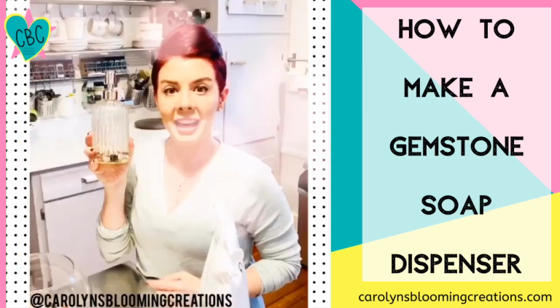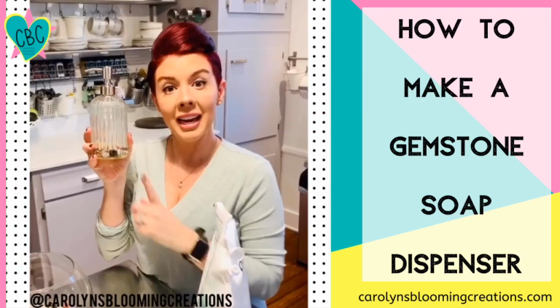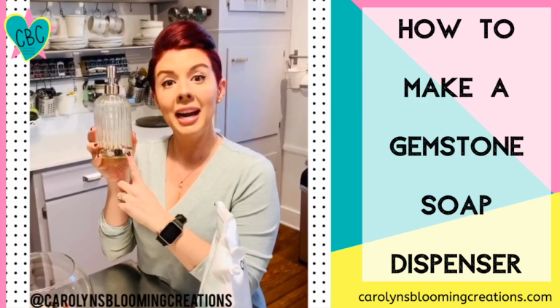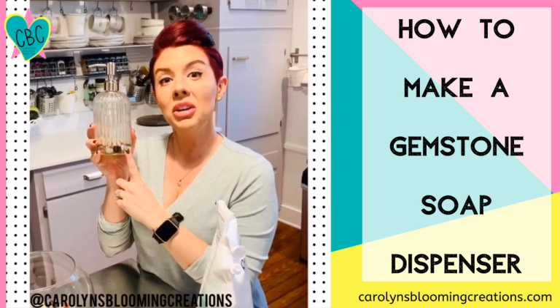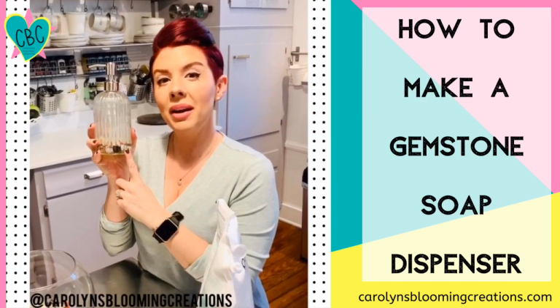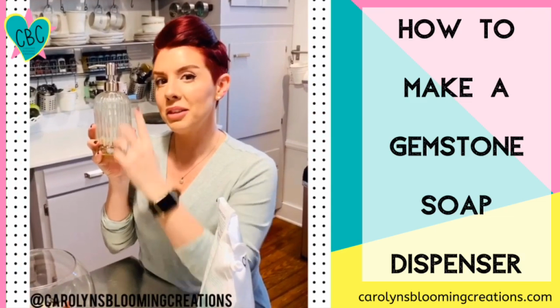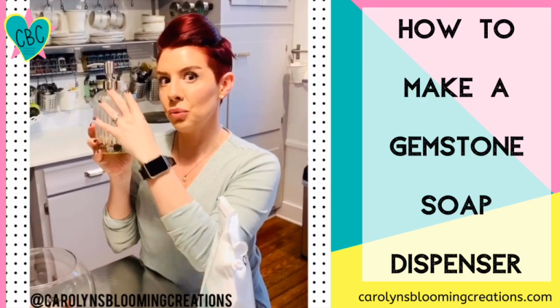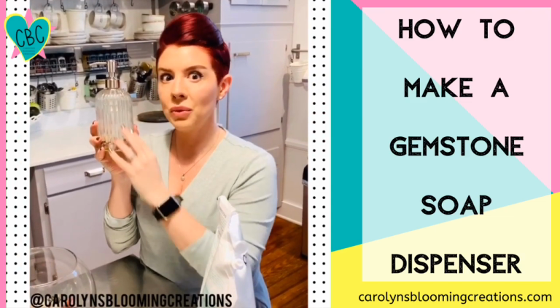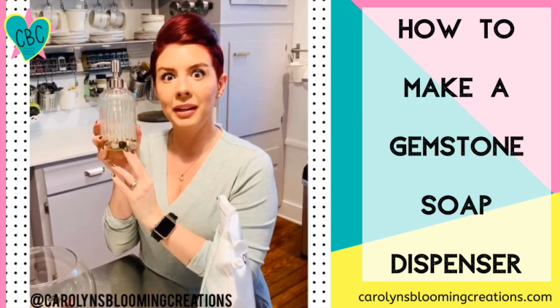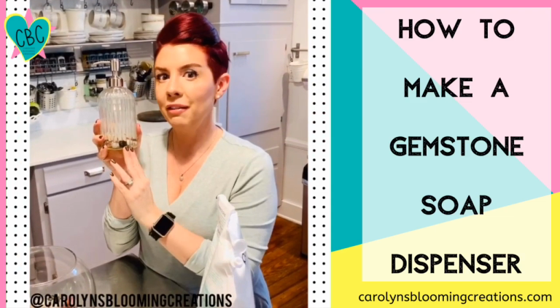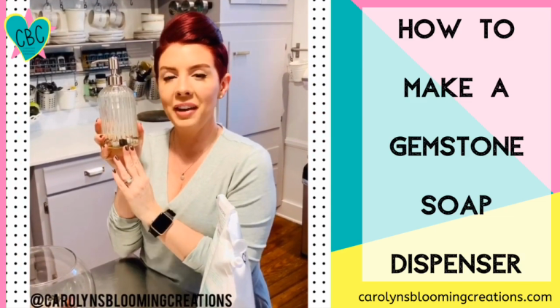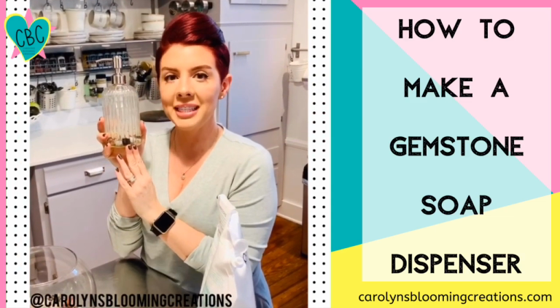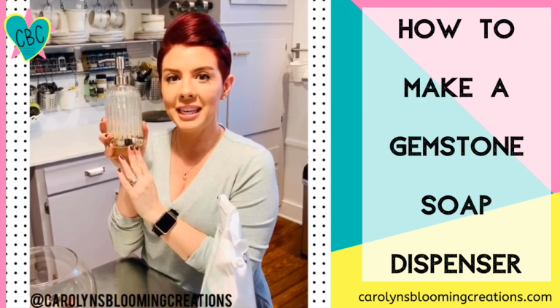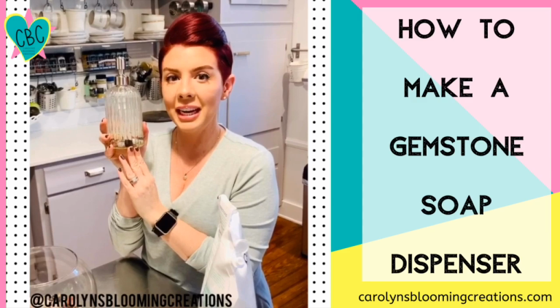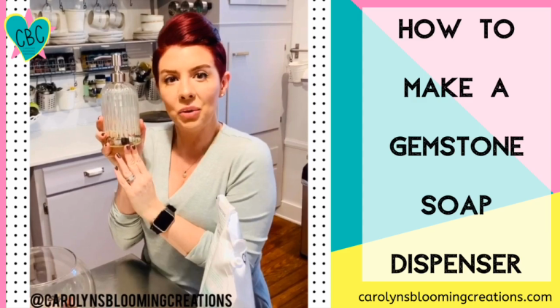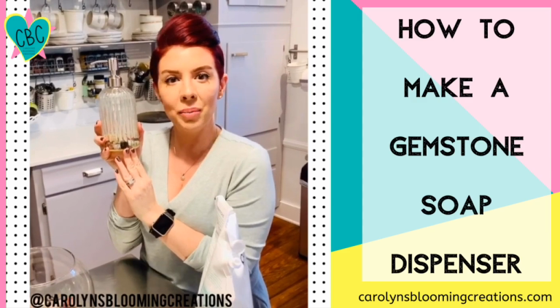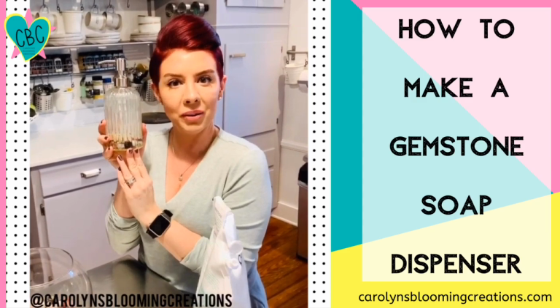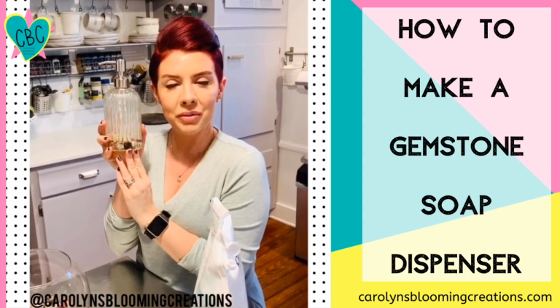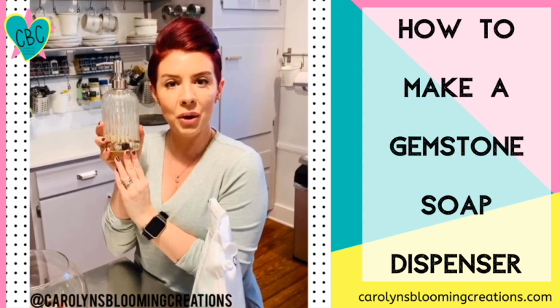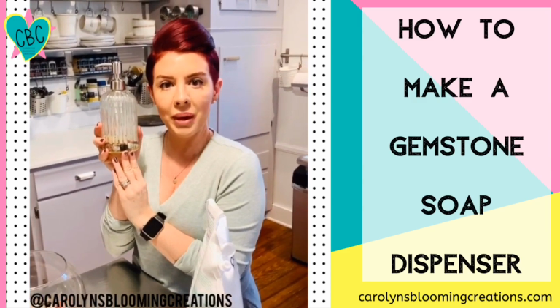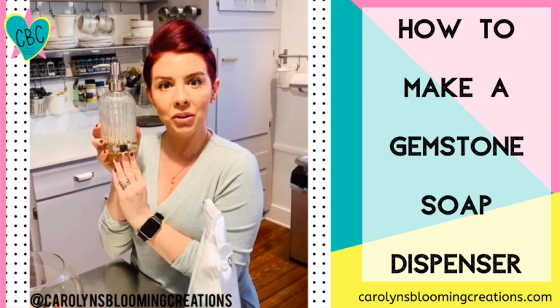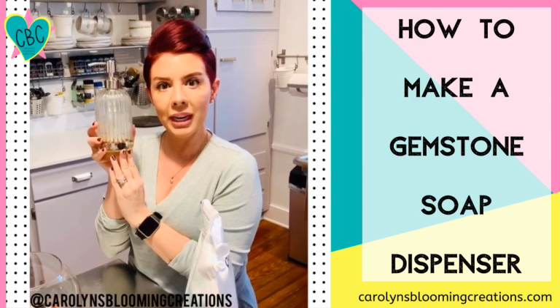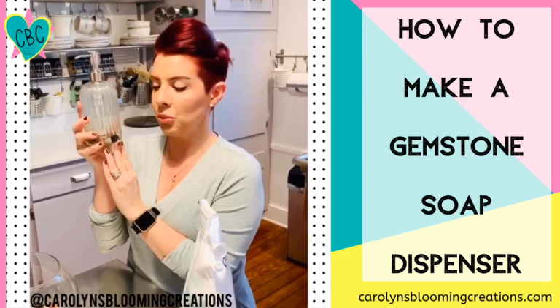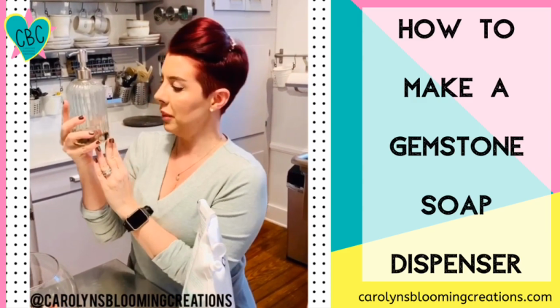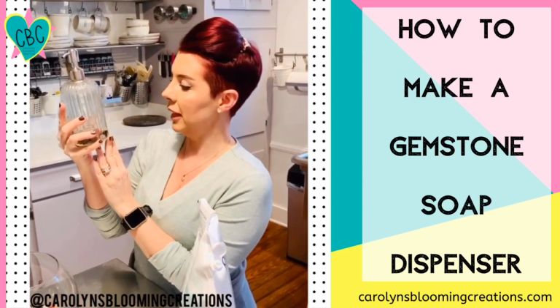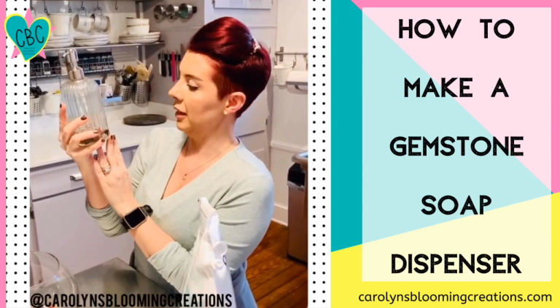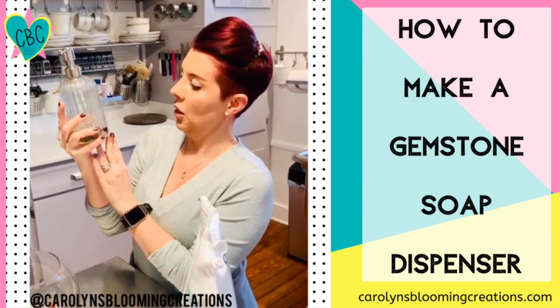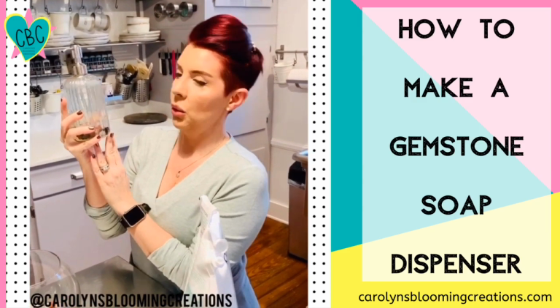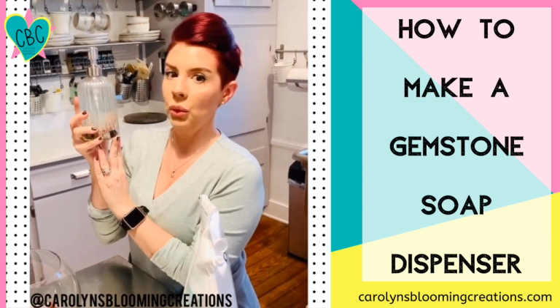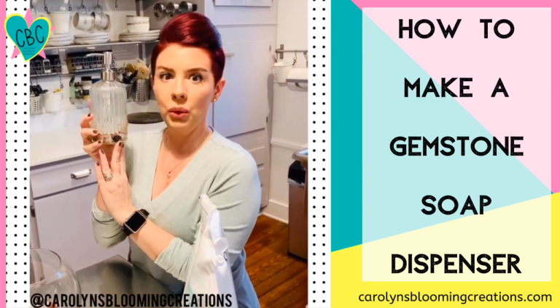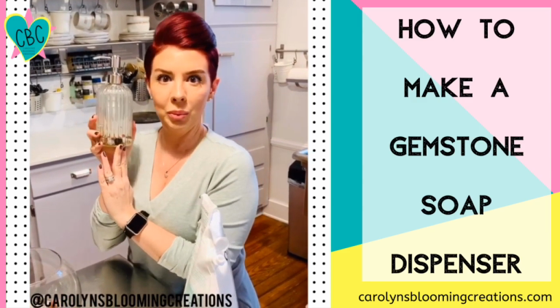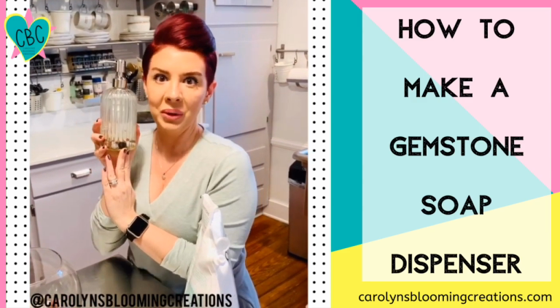Now you have this really fancy and cool bottle of soap, and your guests will be like, ooh, pretty.